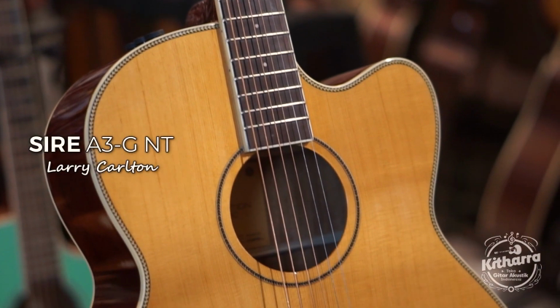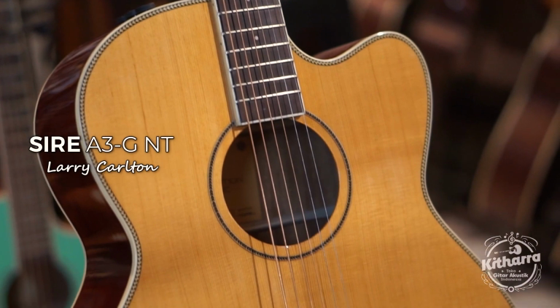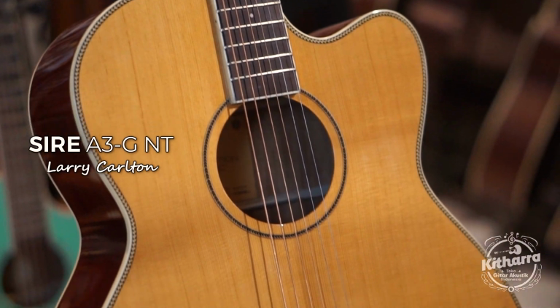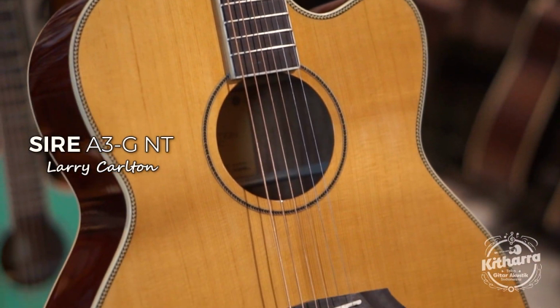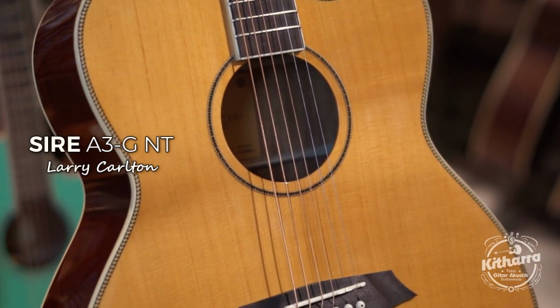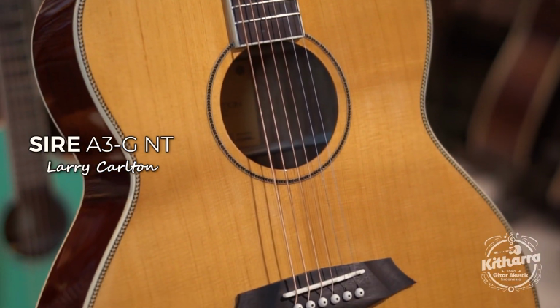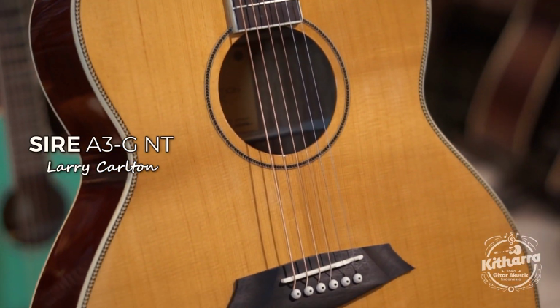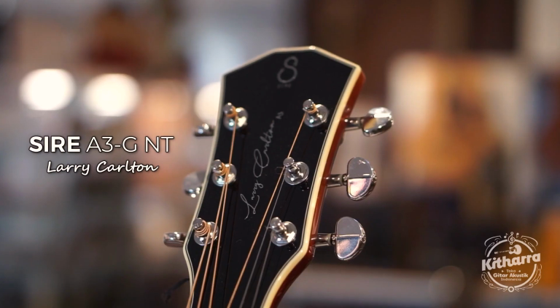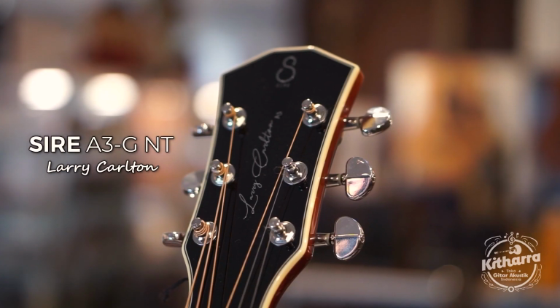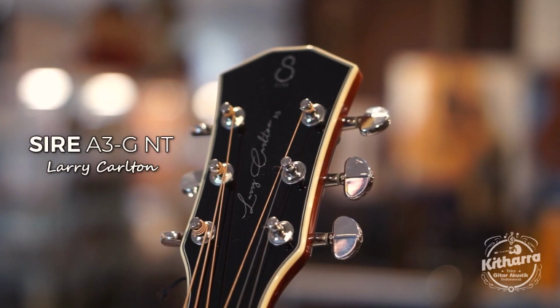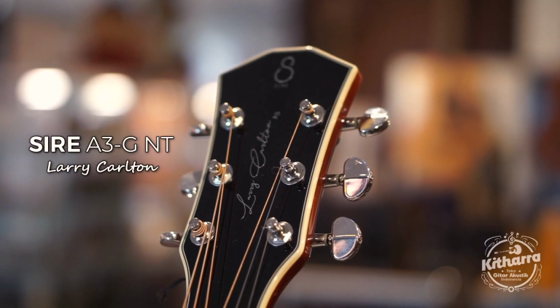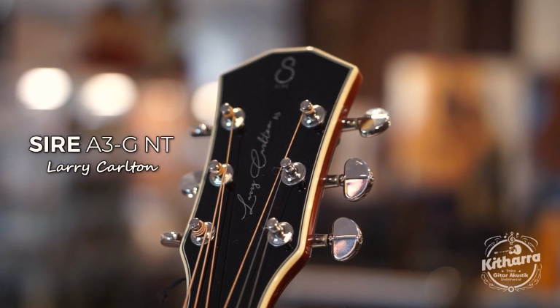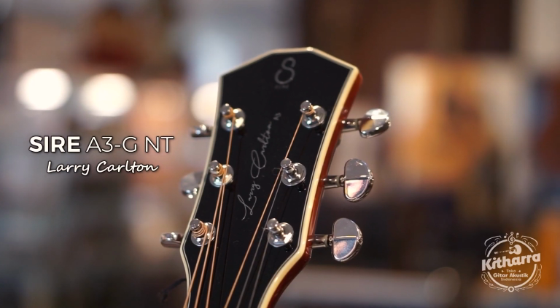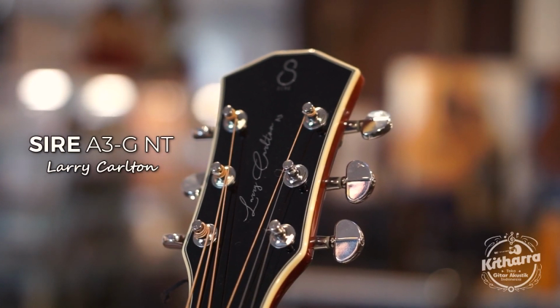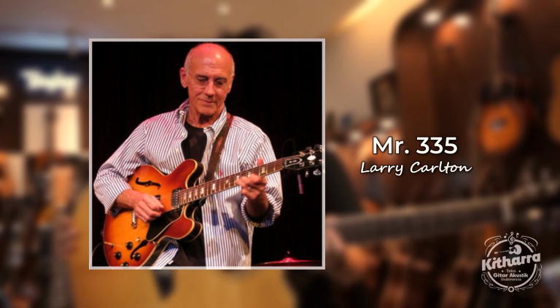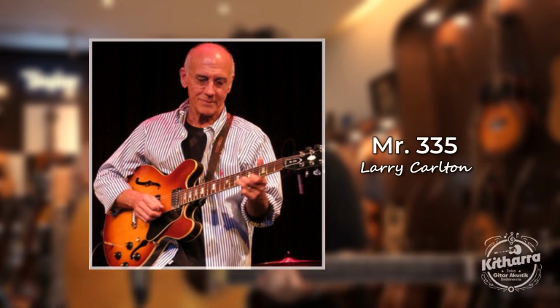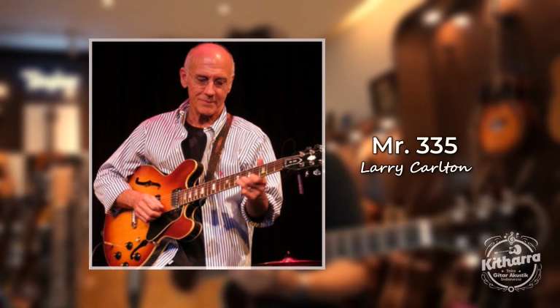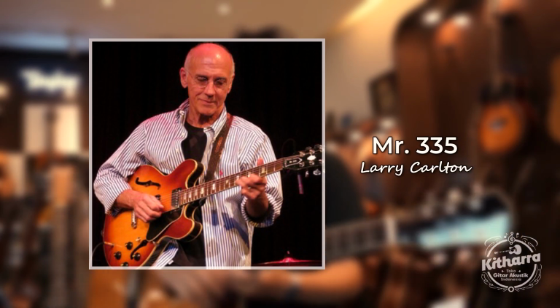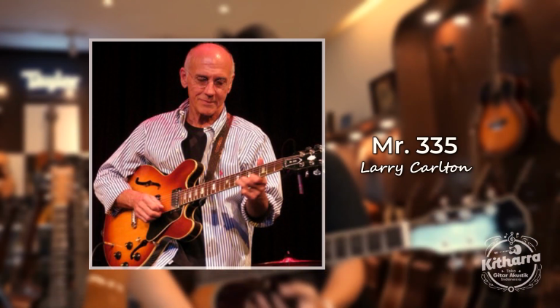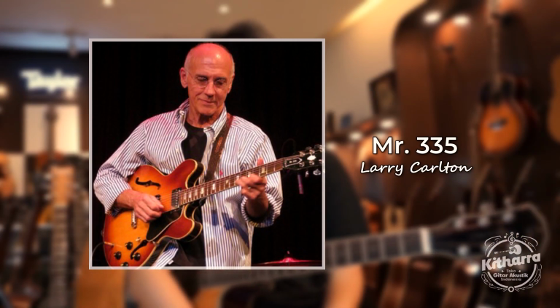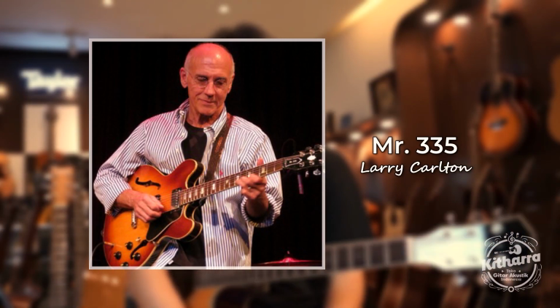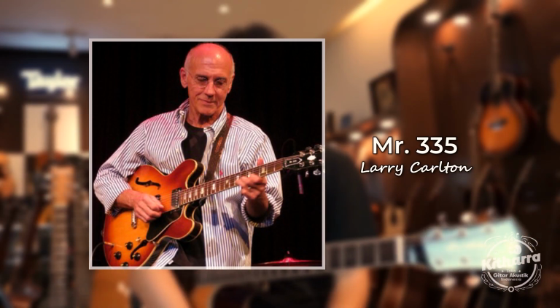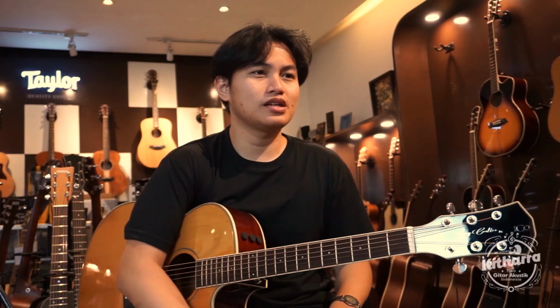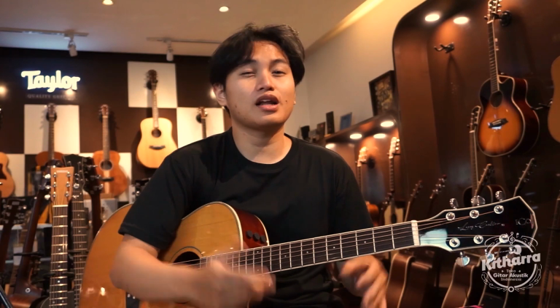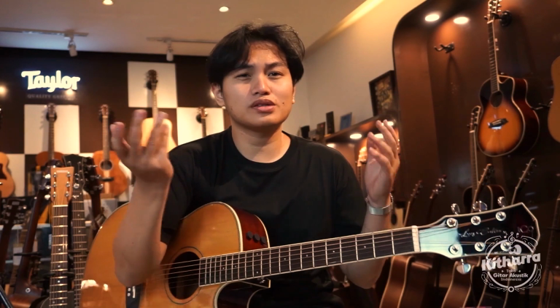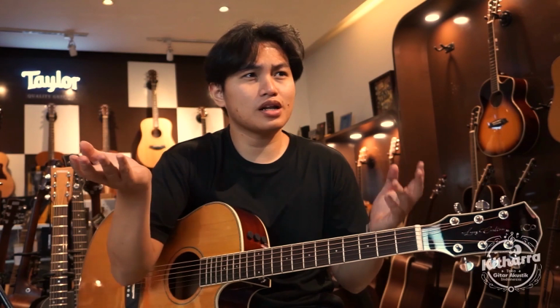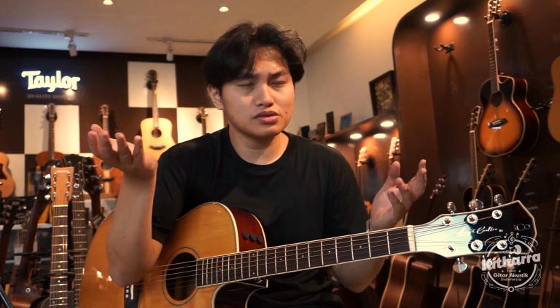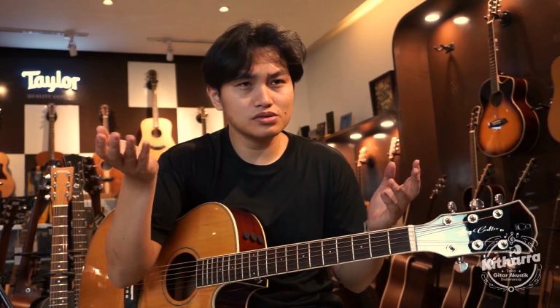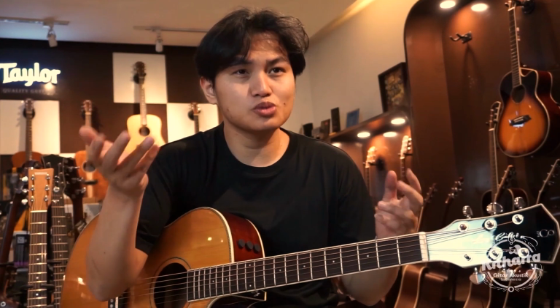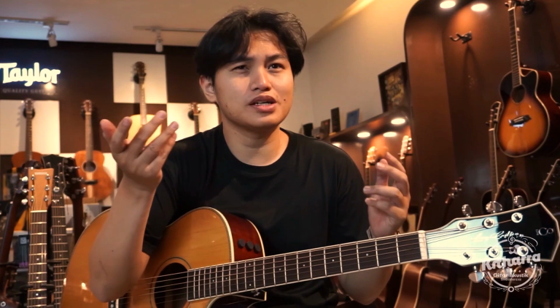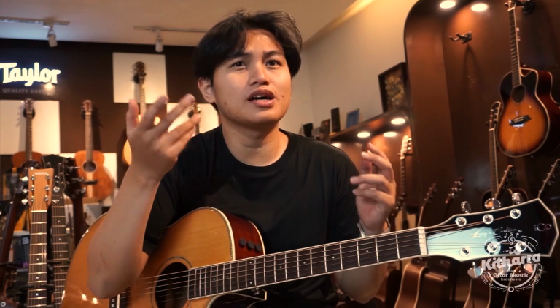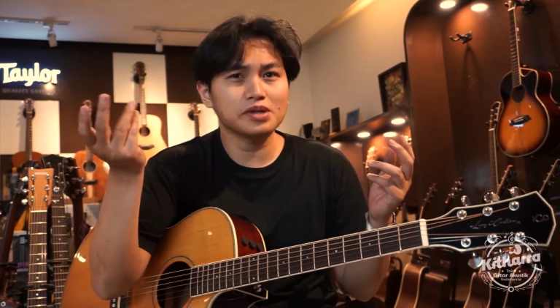A3GNT, ini adalah seri dari Larry Carlton, Mr. 335, dengan lagu yang terkenal itu Rune 335.